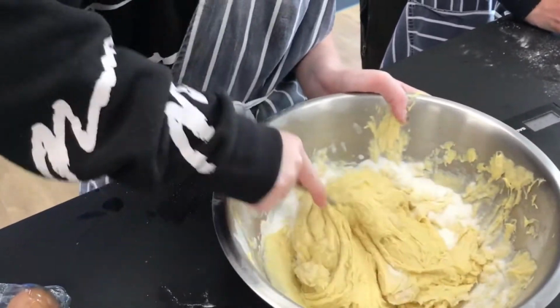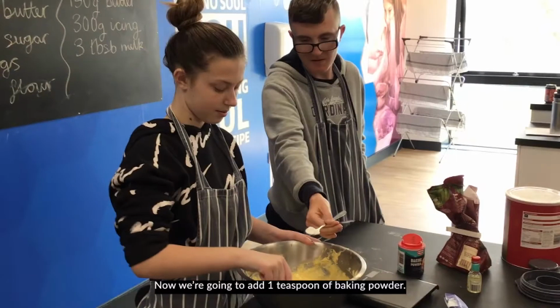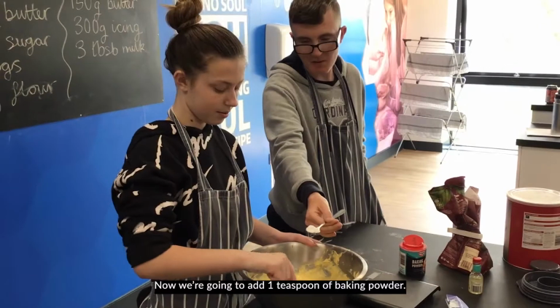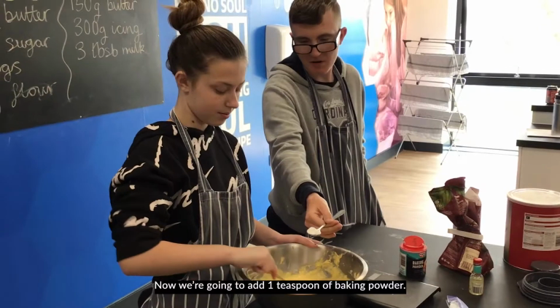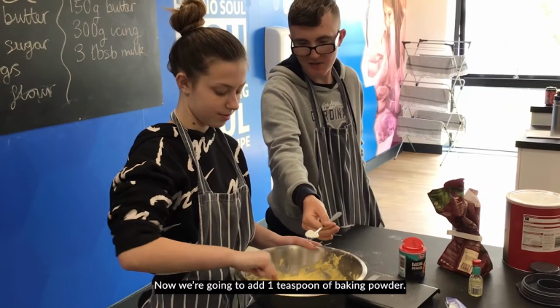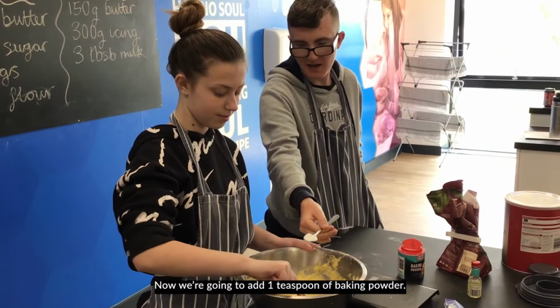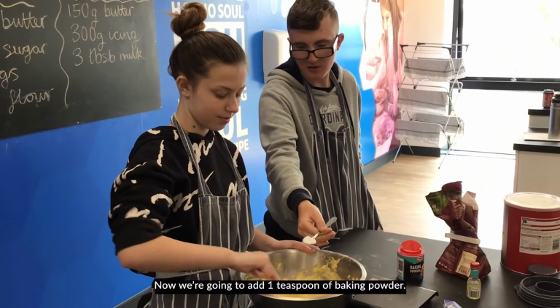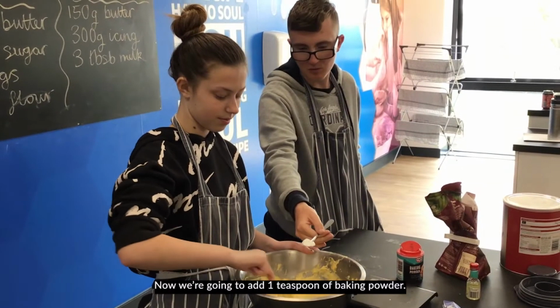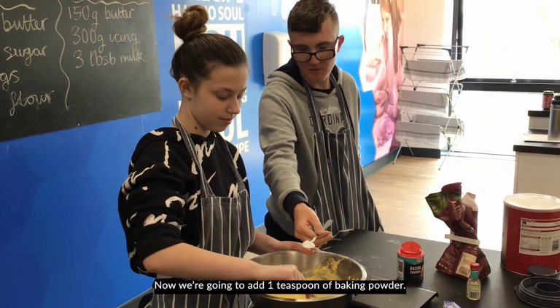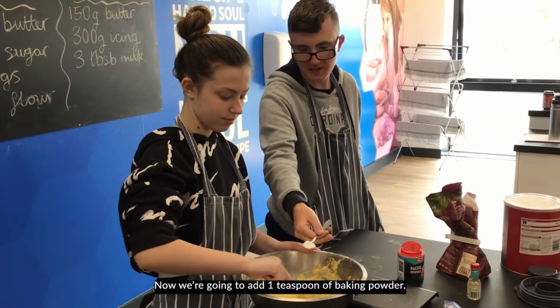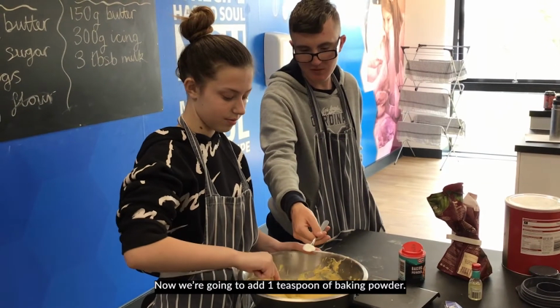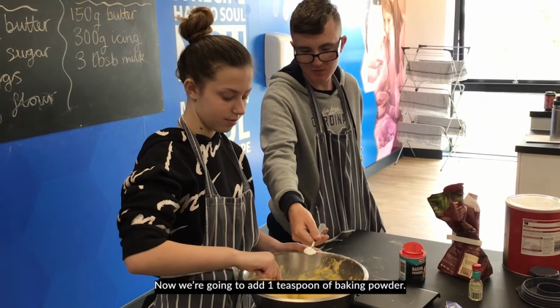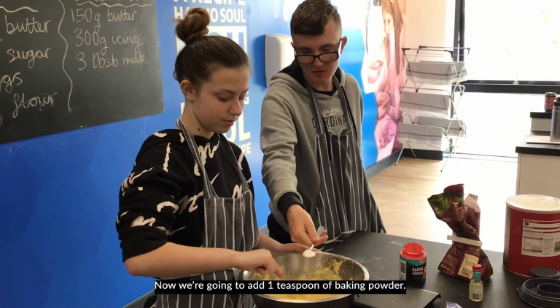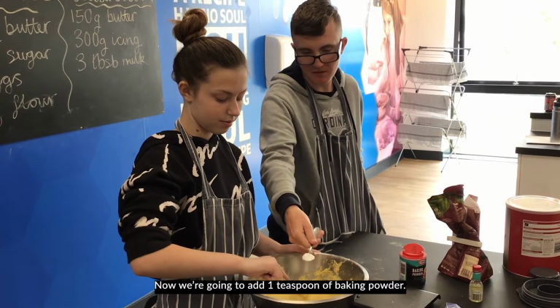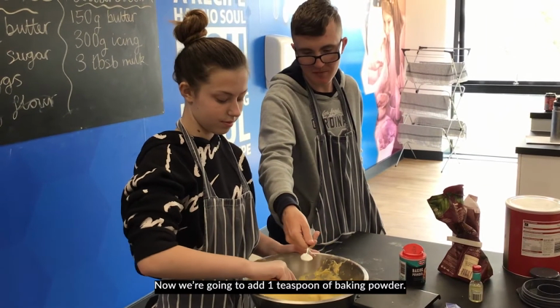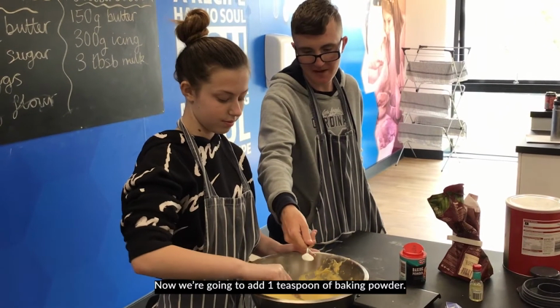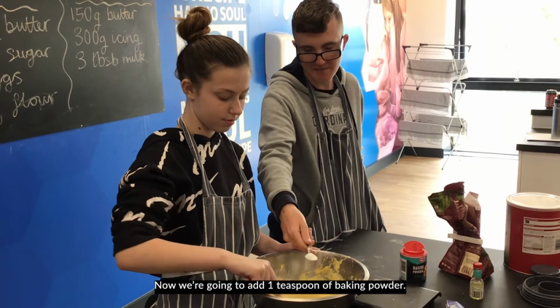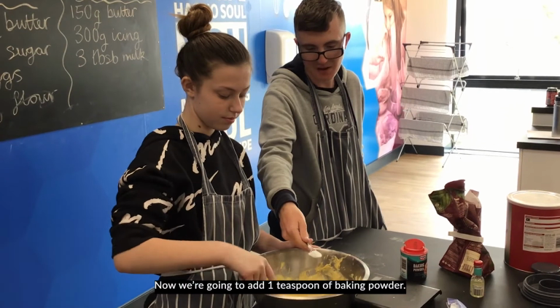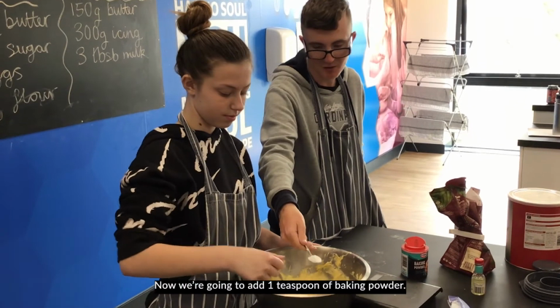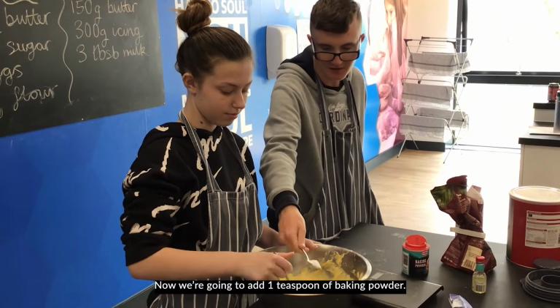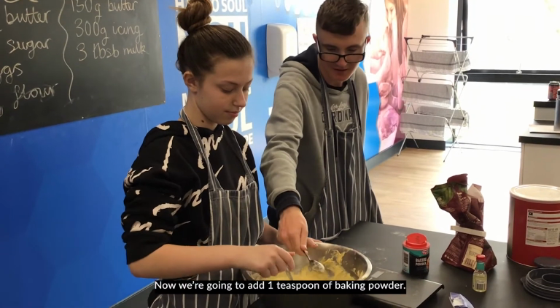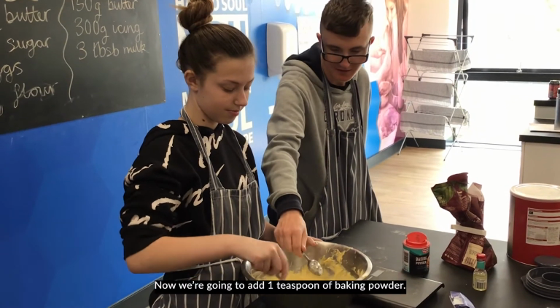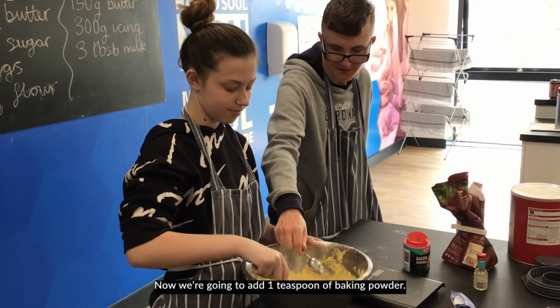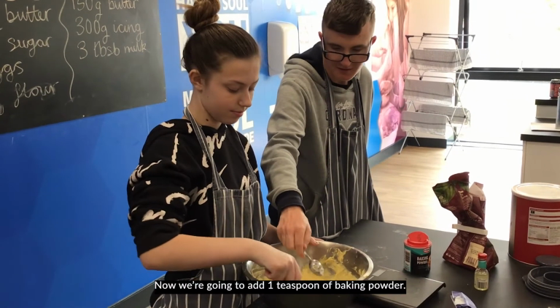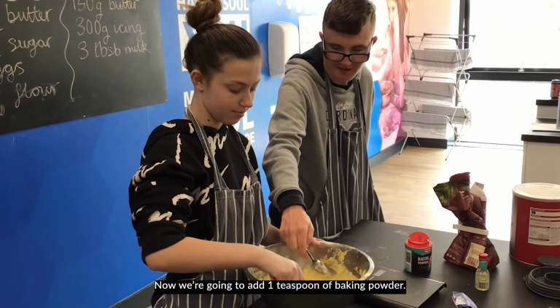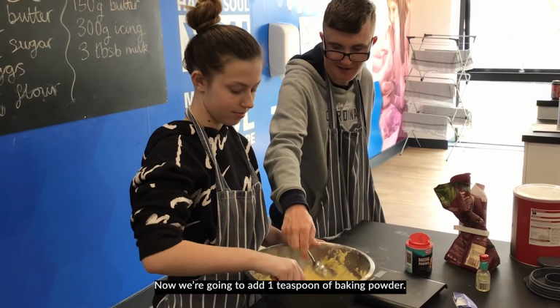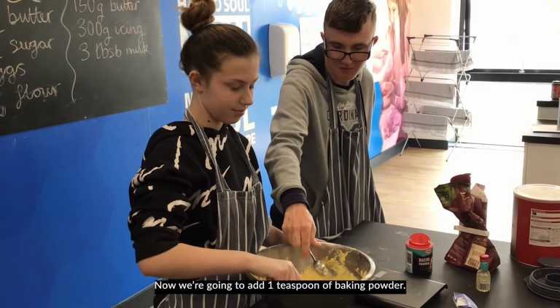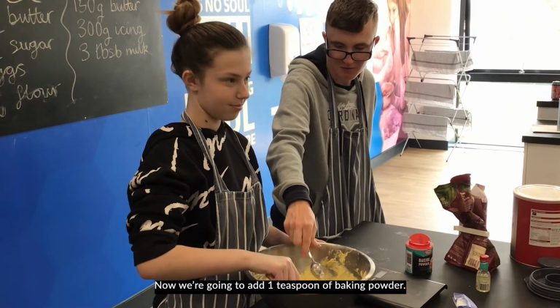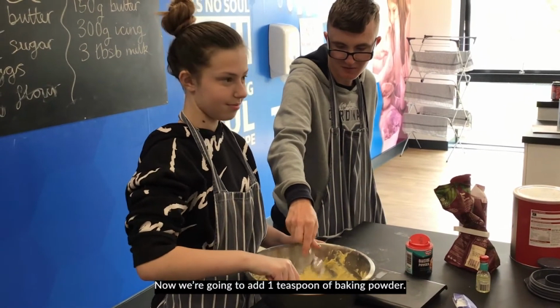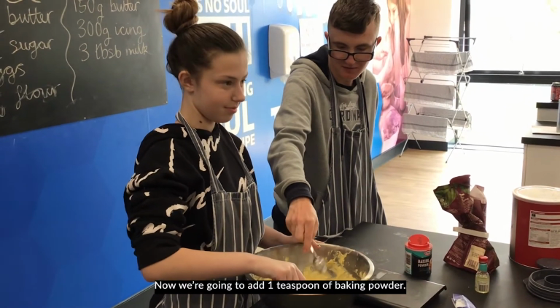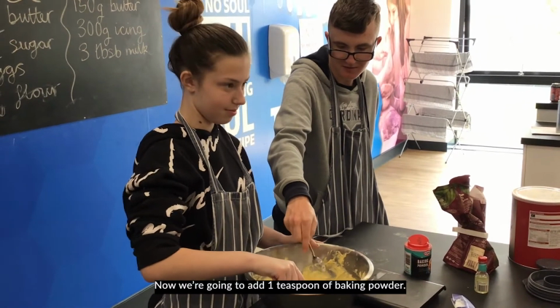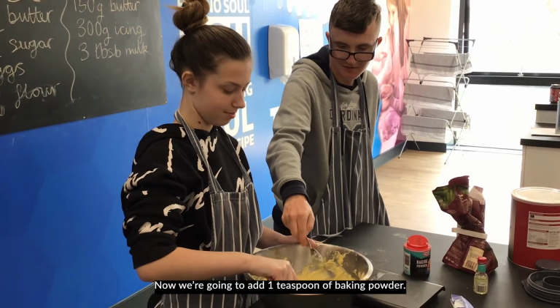Now we're going to add one teaspoon of baking powder. Teaspoon. That's the one.